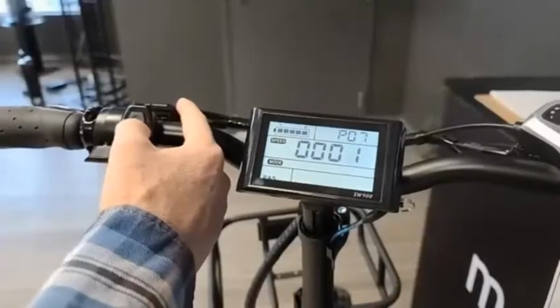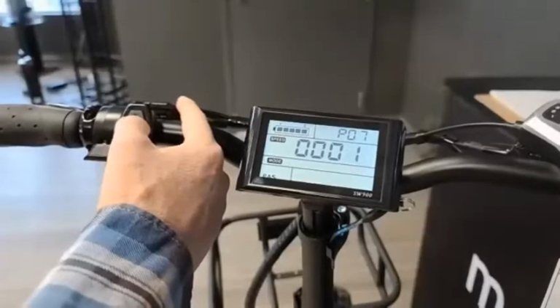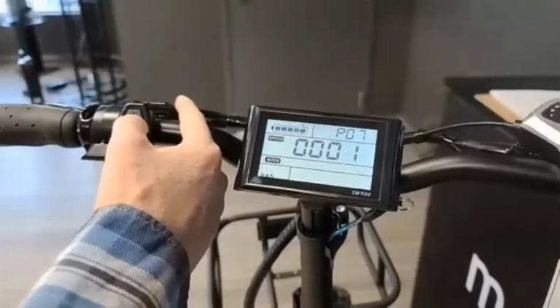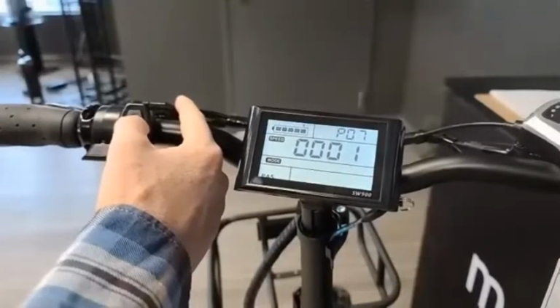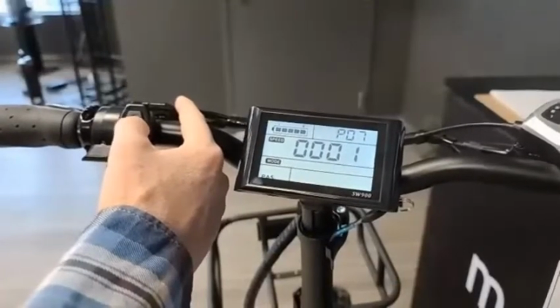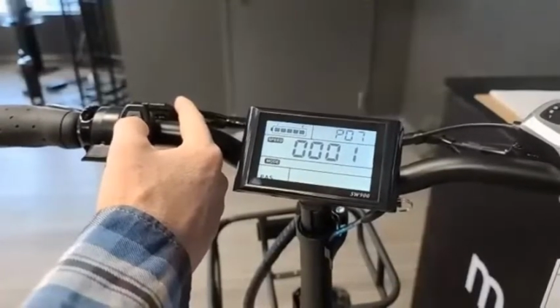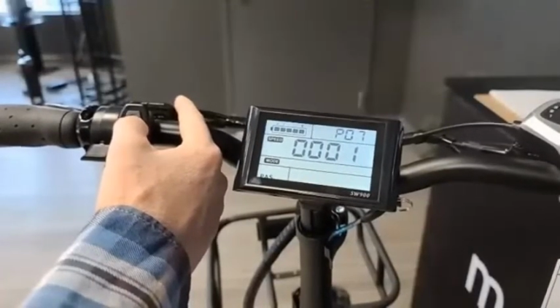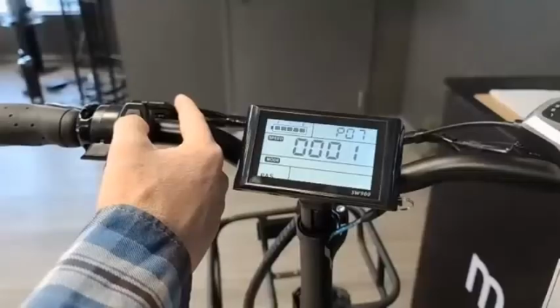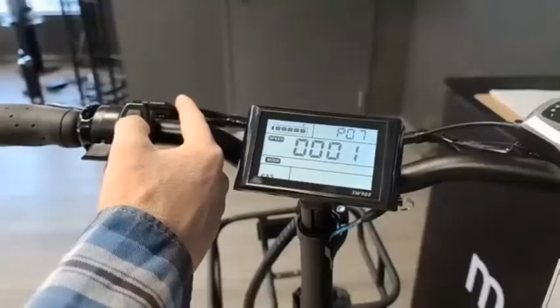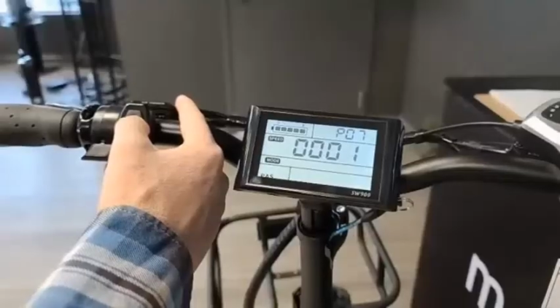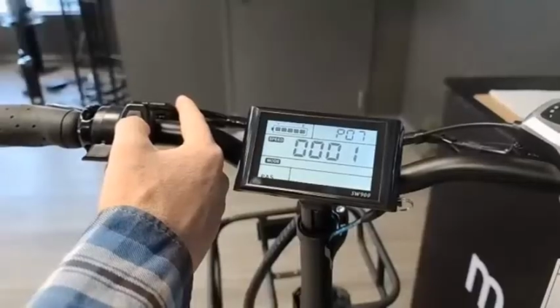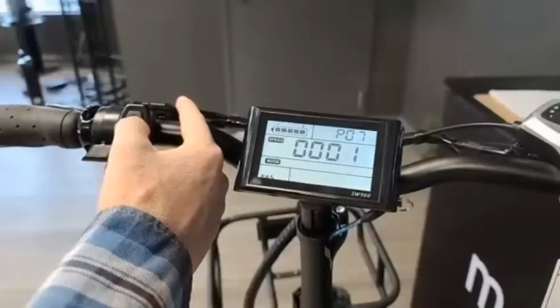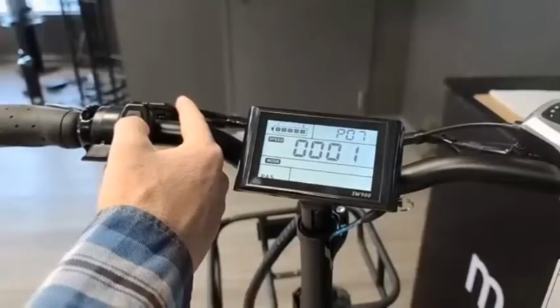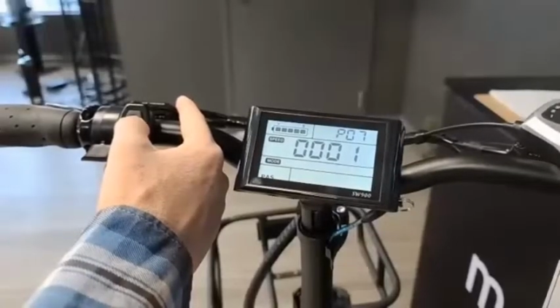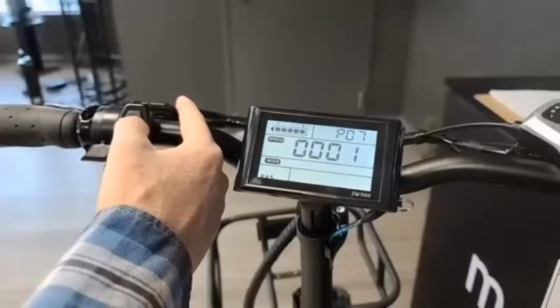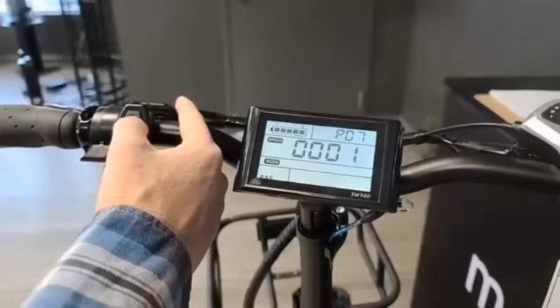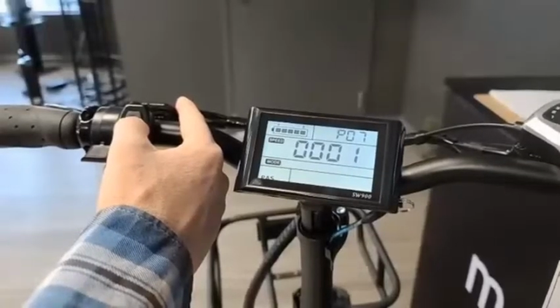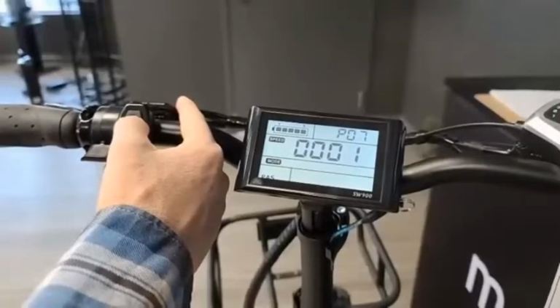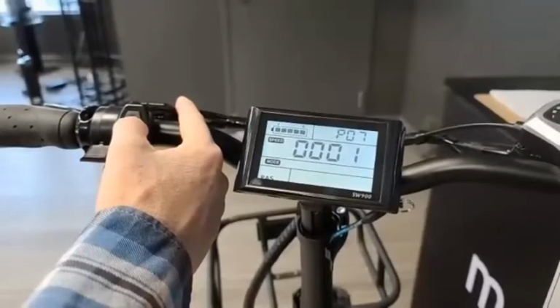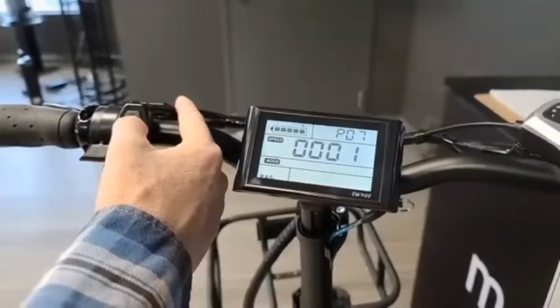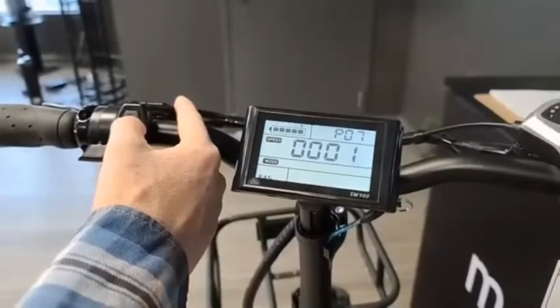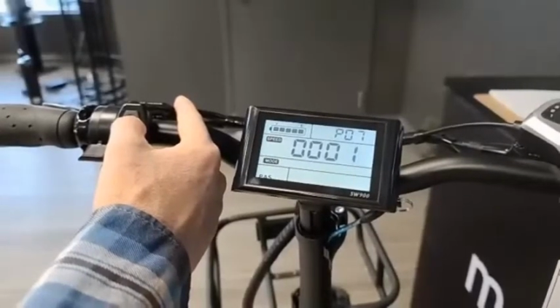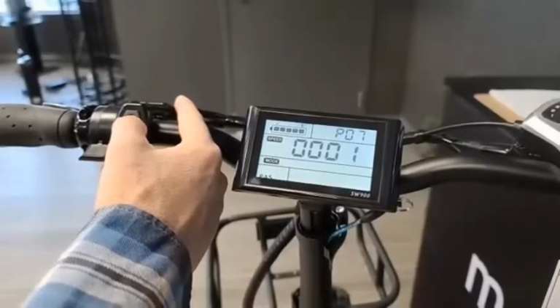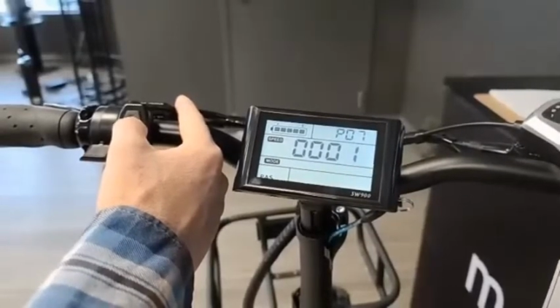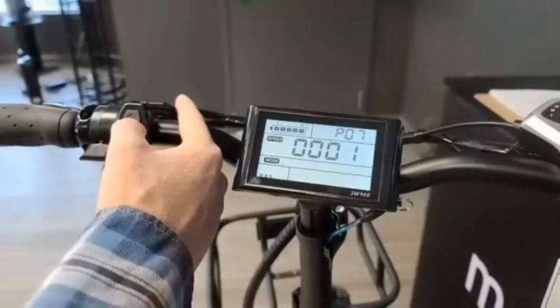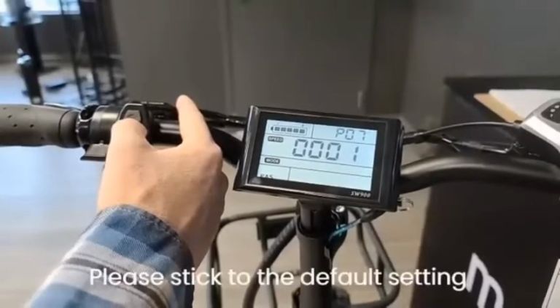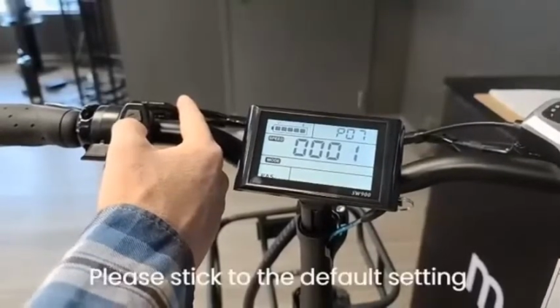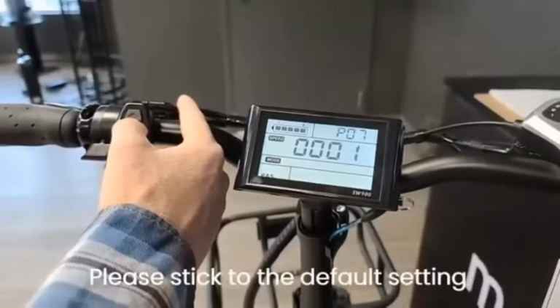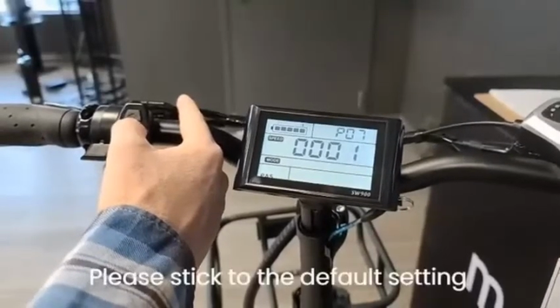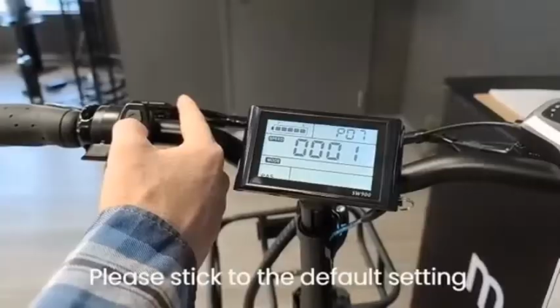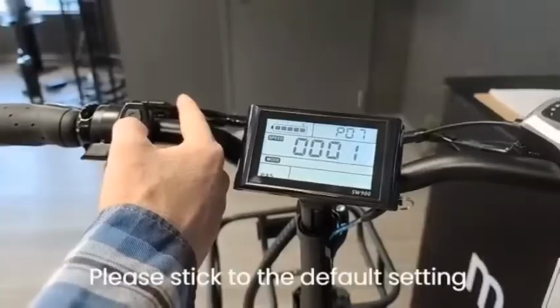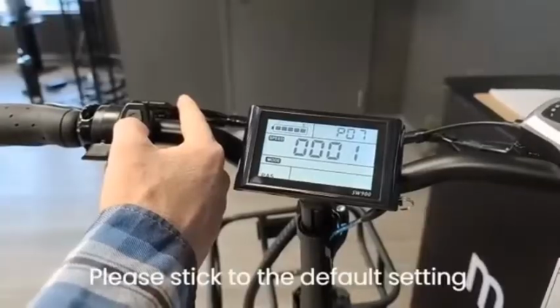P7 is the speed measuring magnet. This is usually set by the factory and you don't want to touch this — please stick to the default setting.